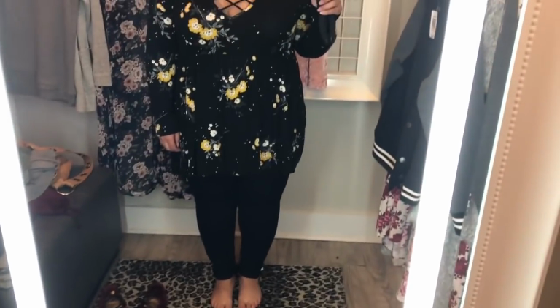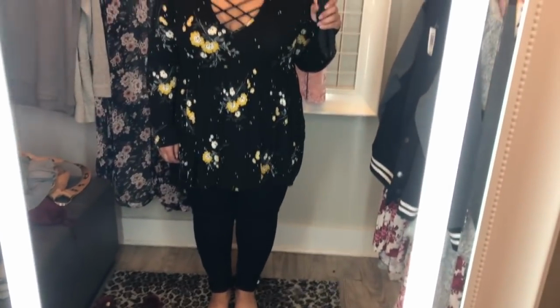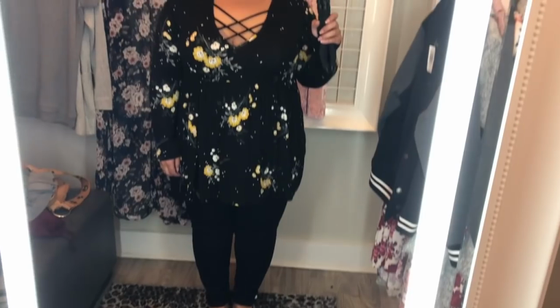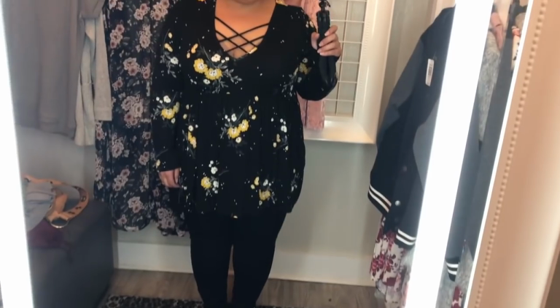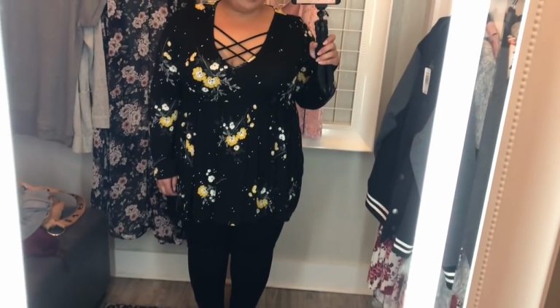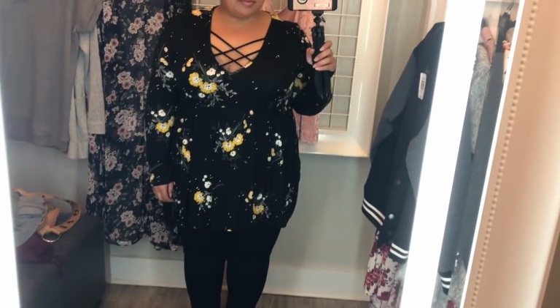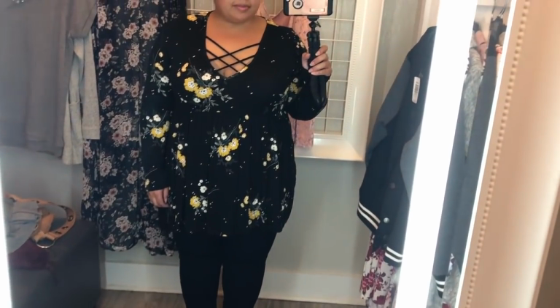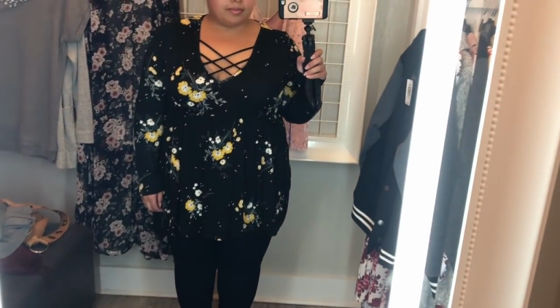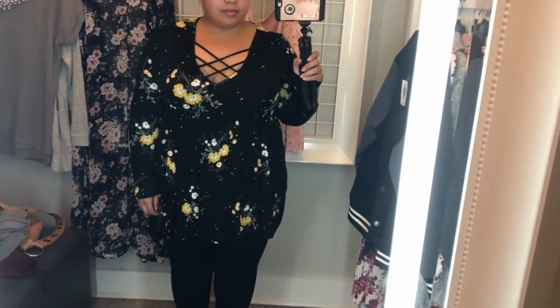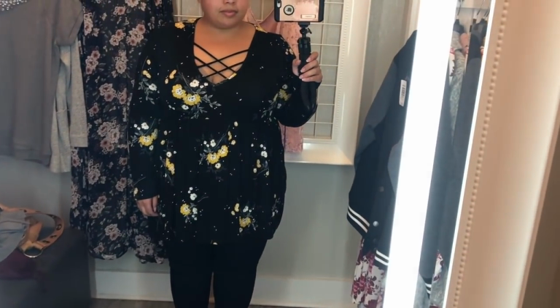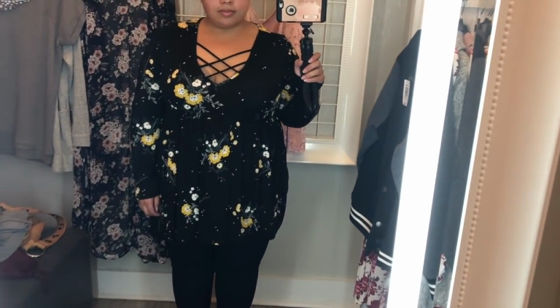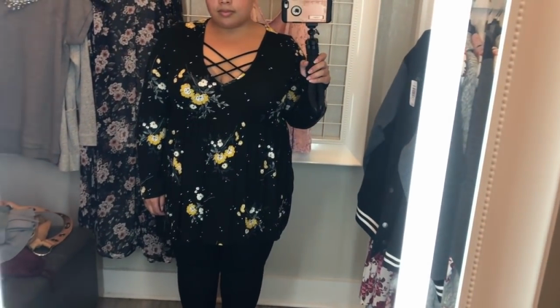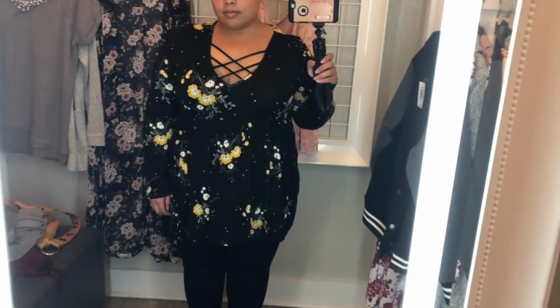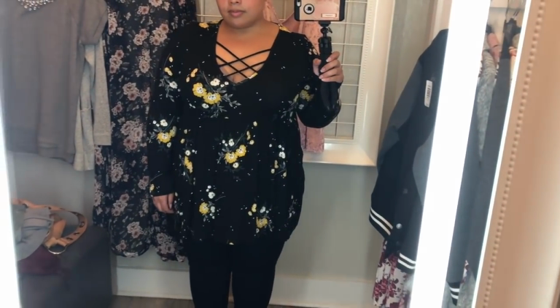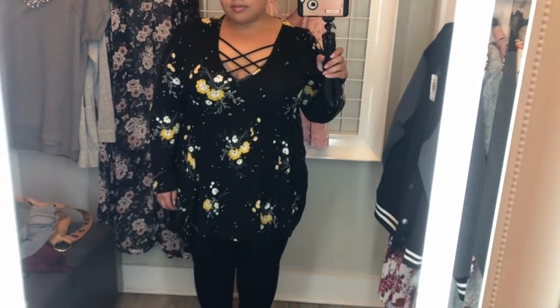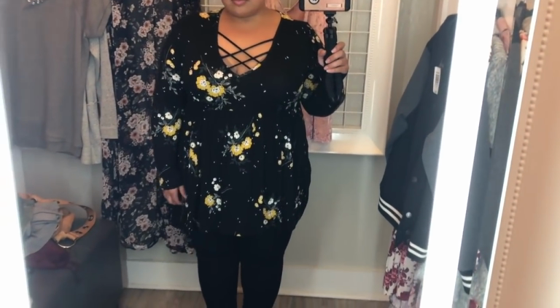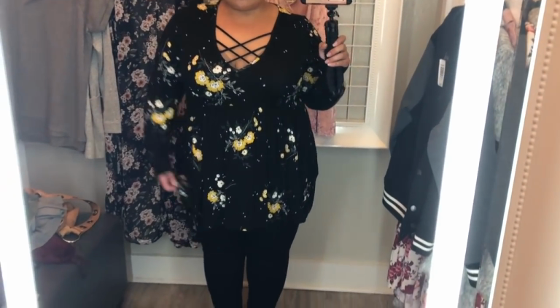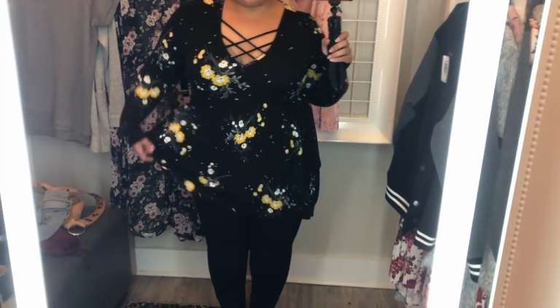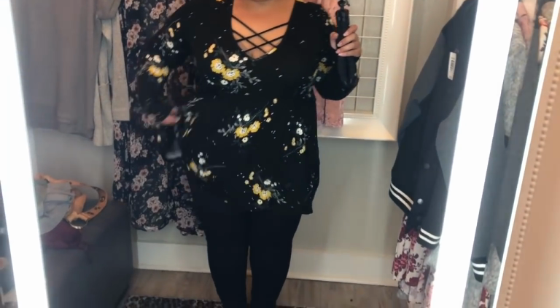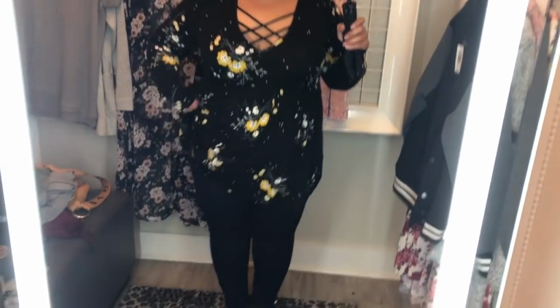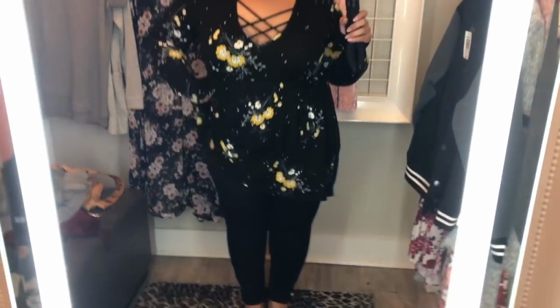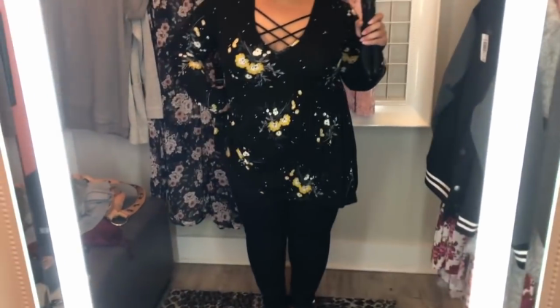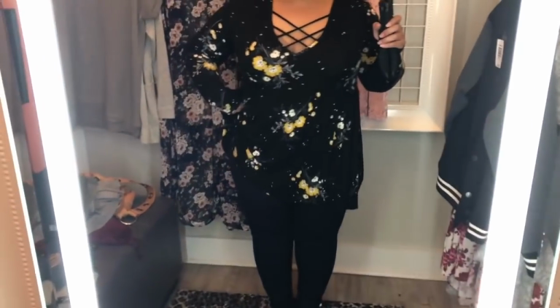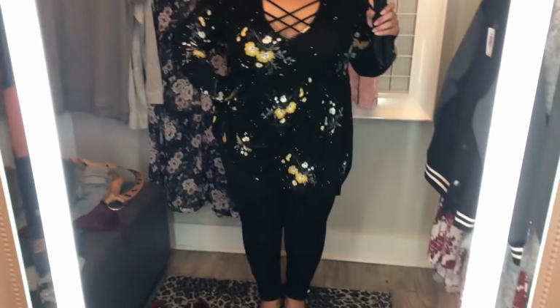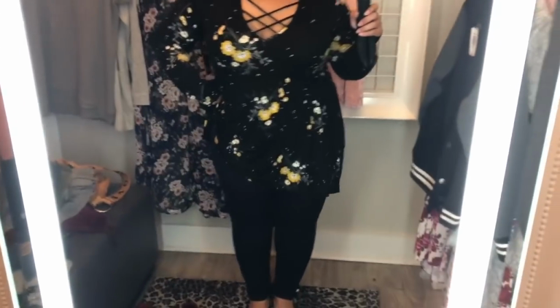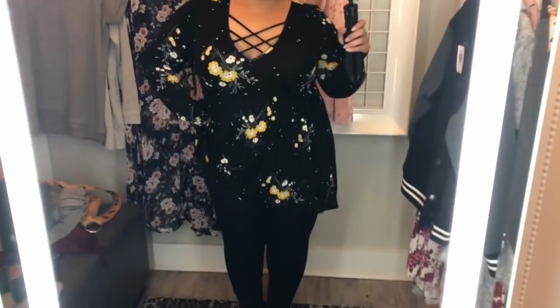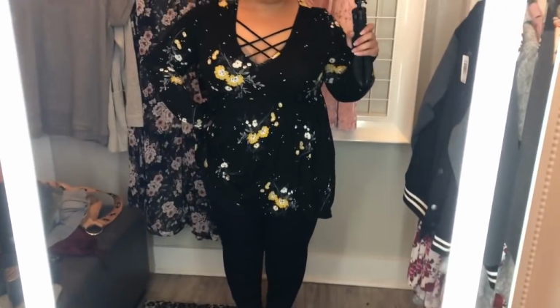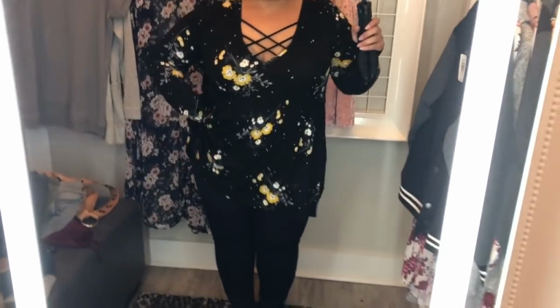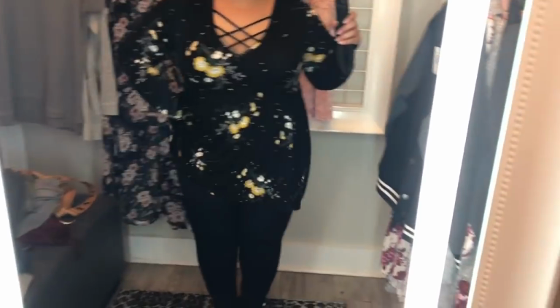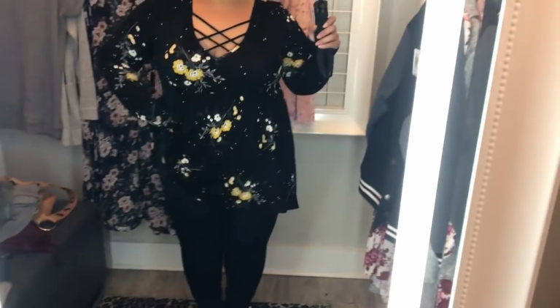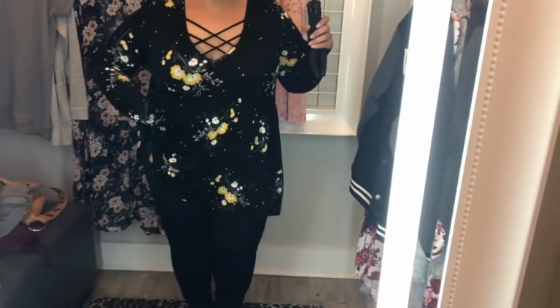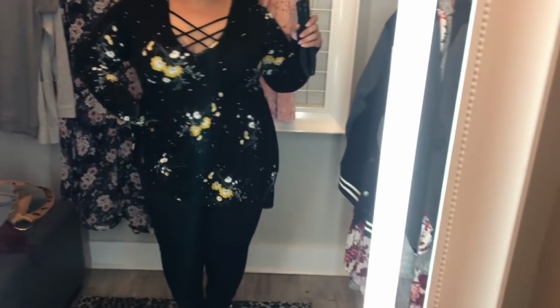You'll have to forgive my dorky dancing here — the music was turned up in the dressing room and I got a little excited.